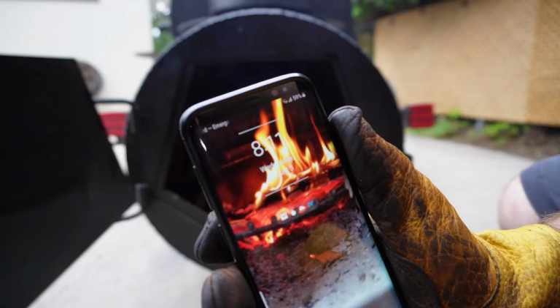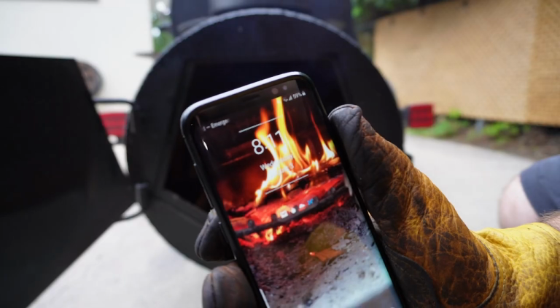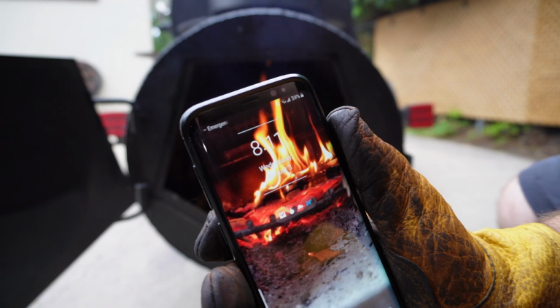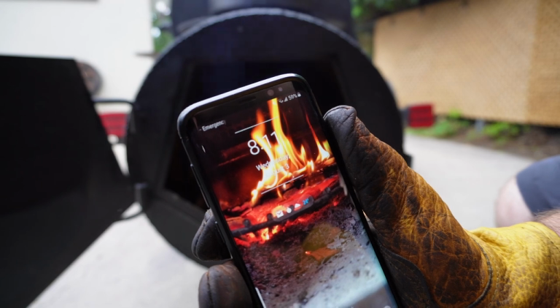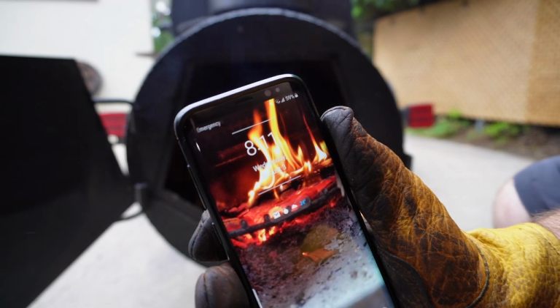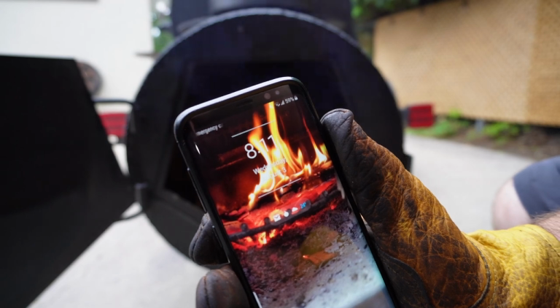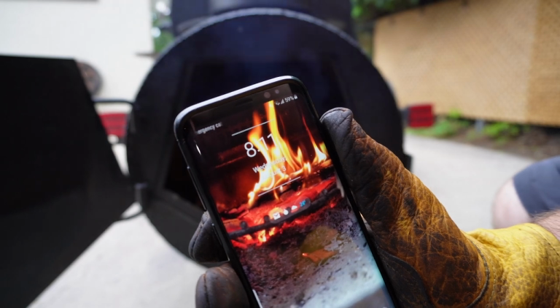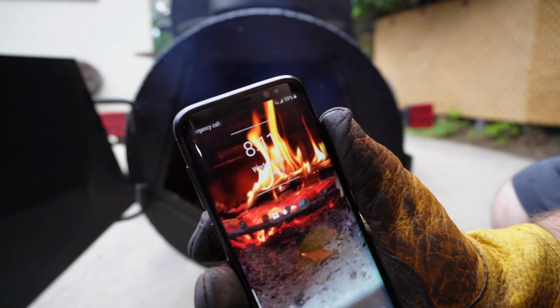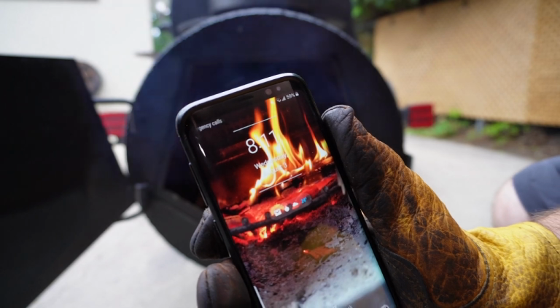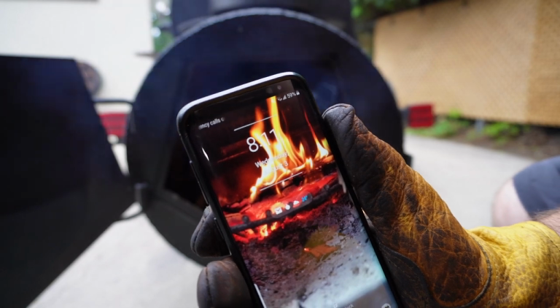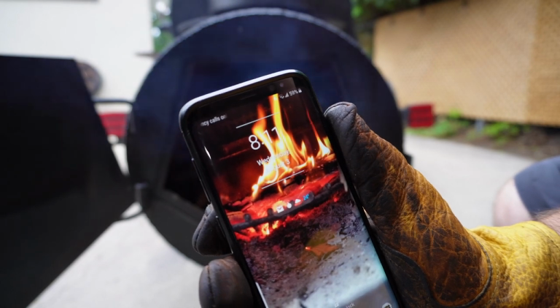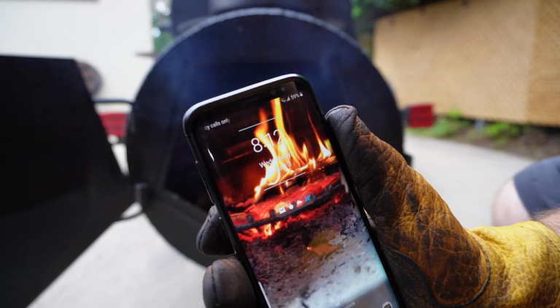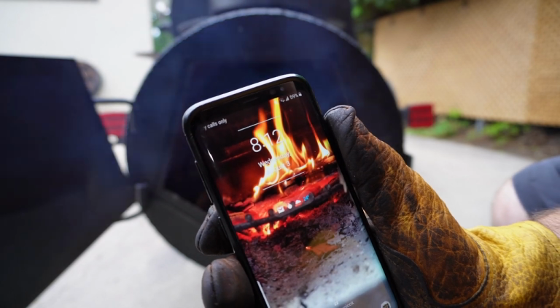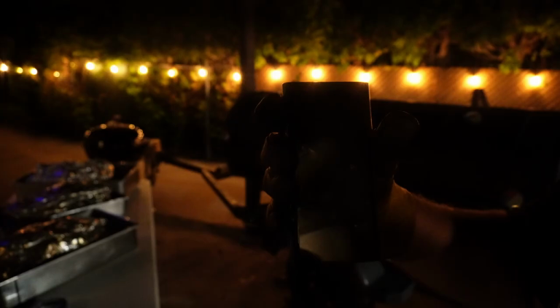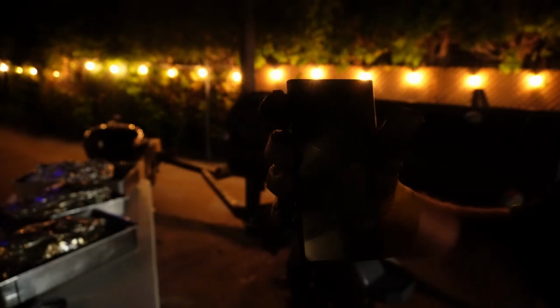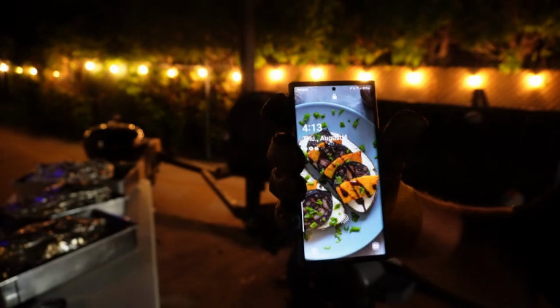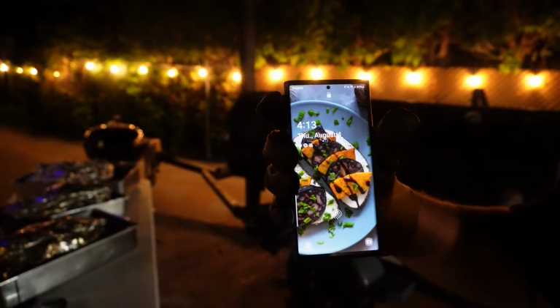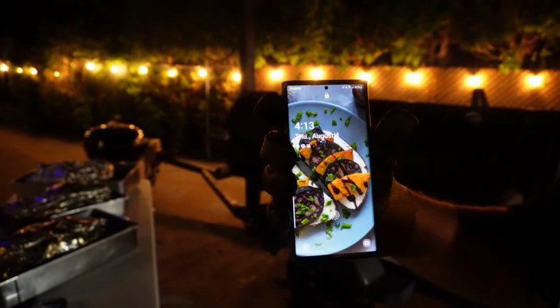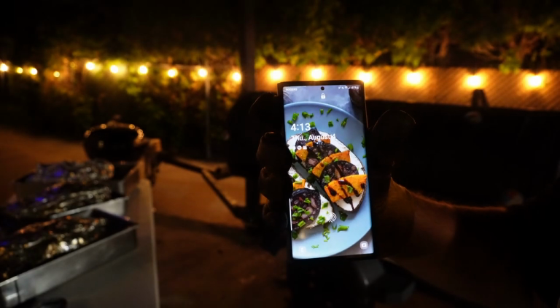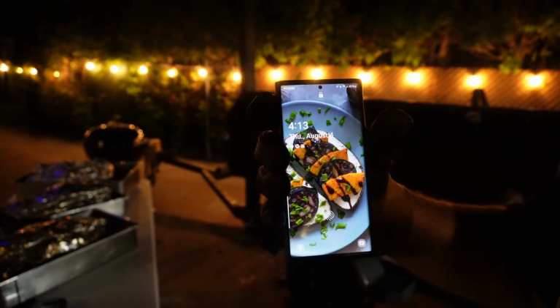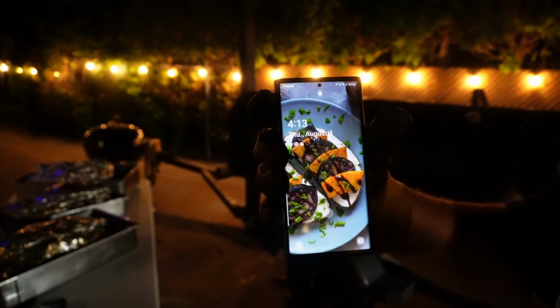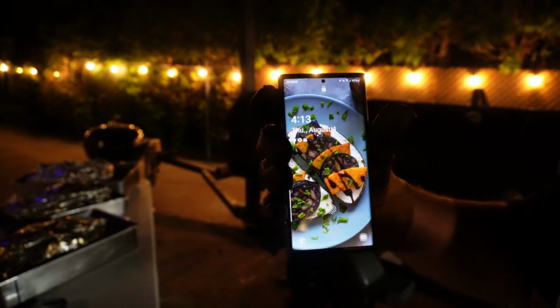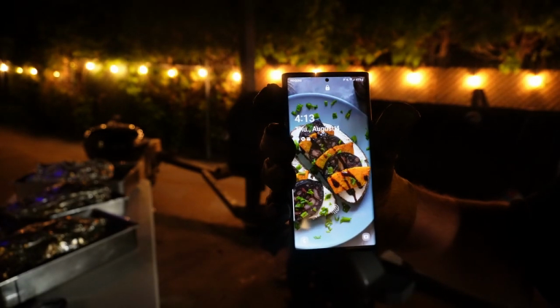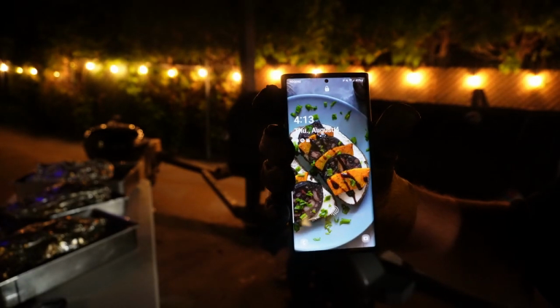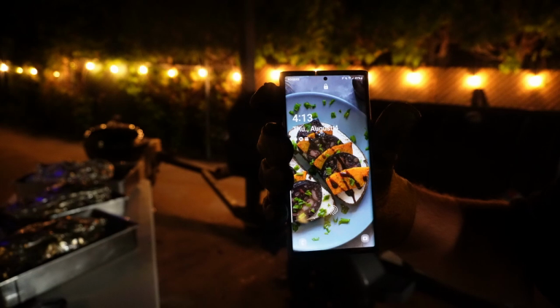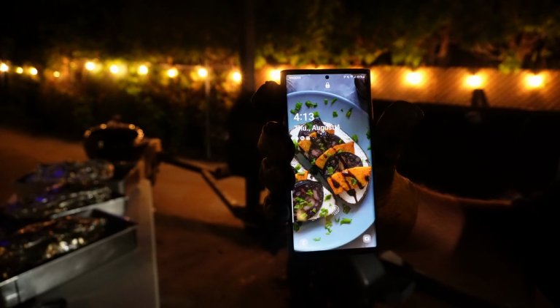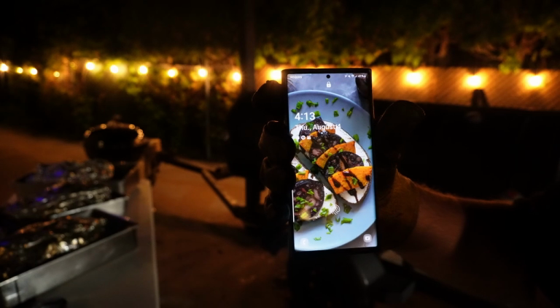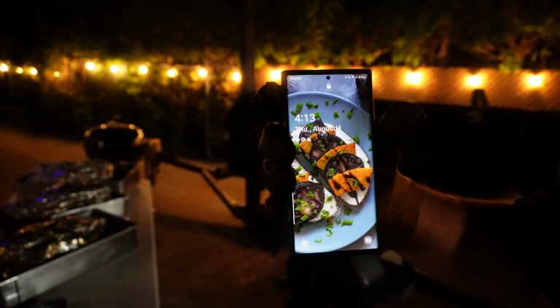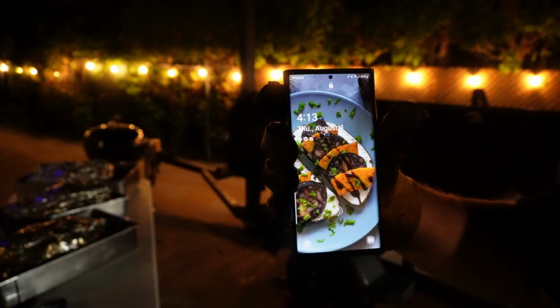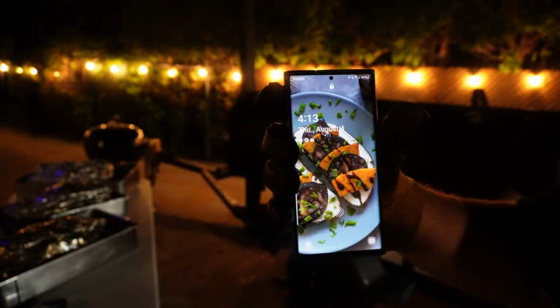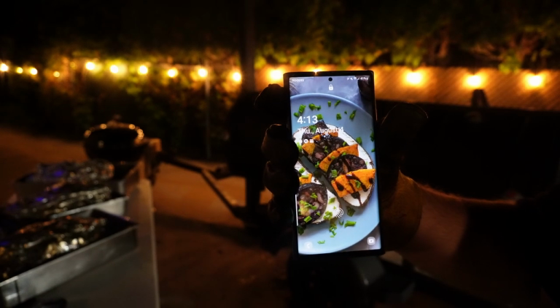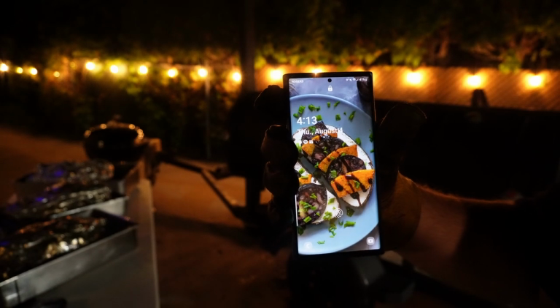I started this cook shortly after 8am and got done after 4am. This video is about how a typical cook goes with some tips and tricks.